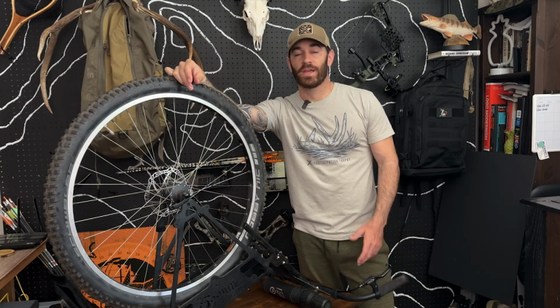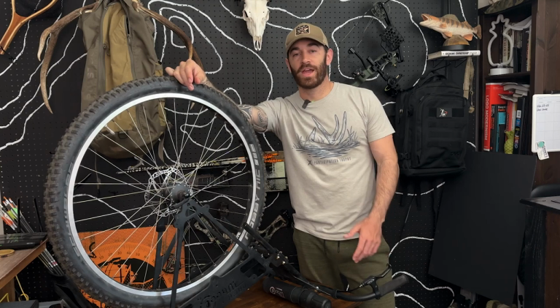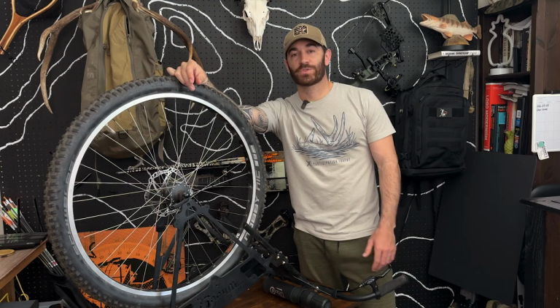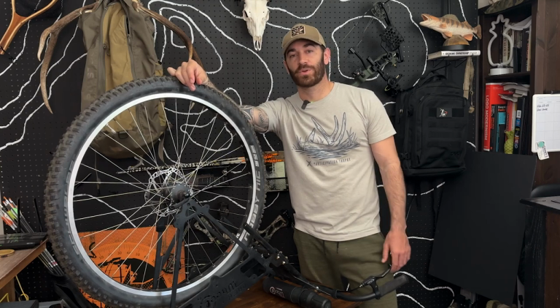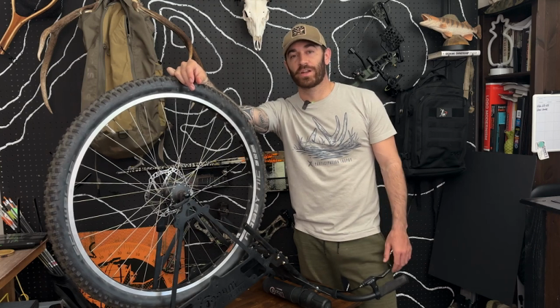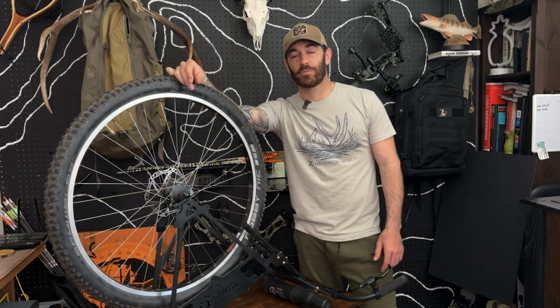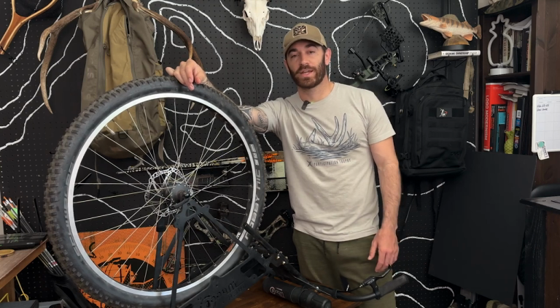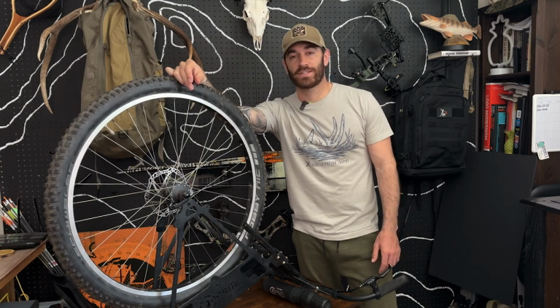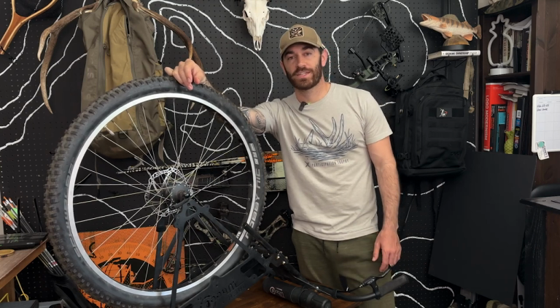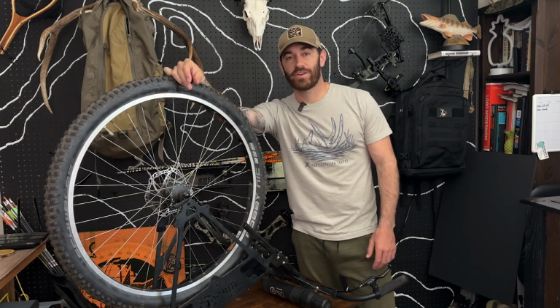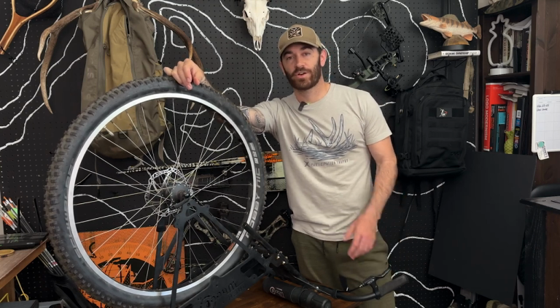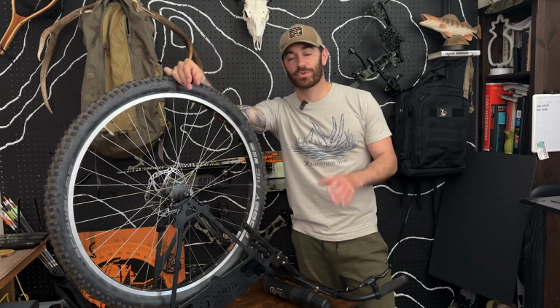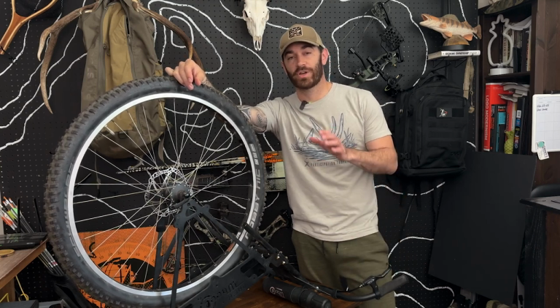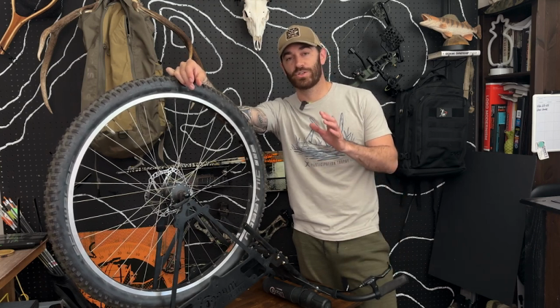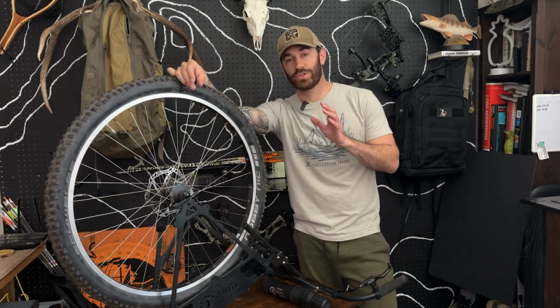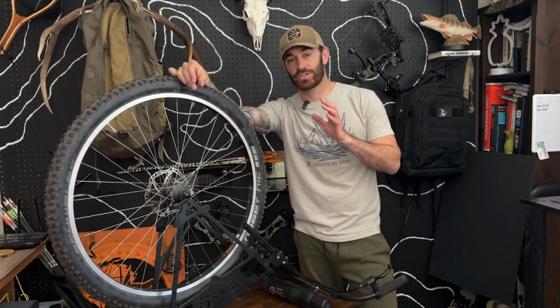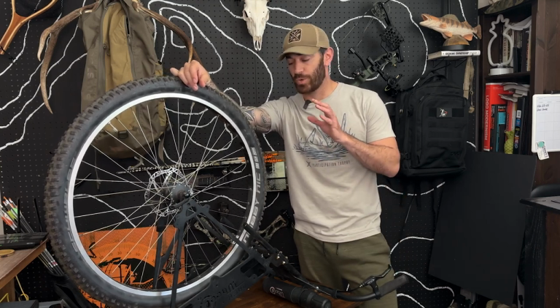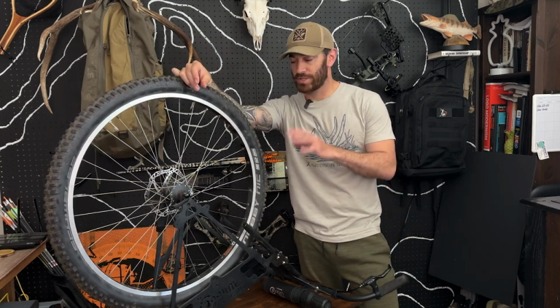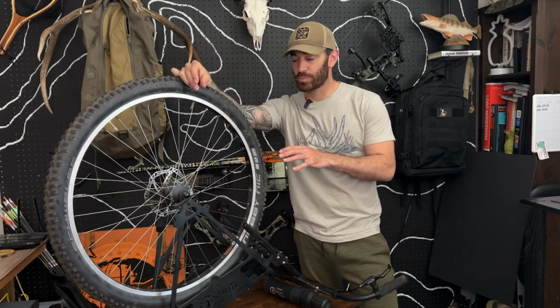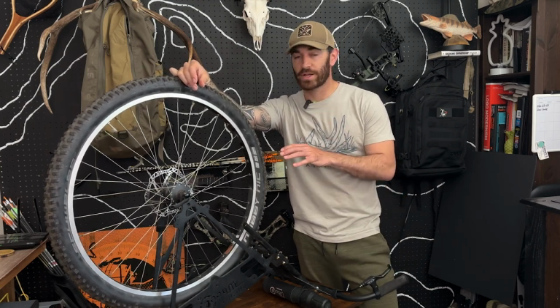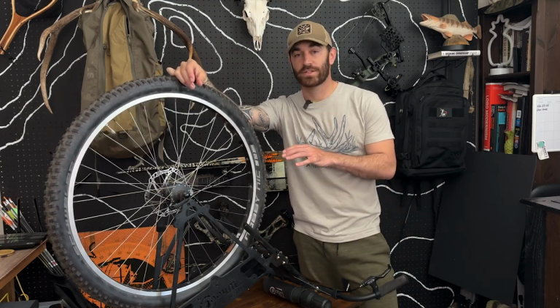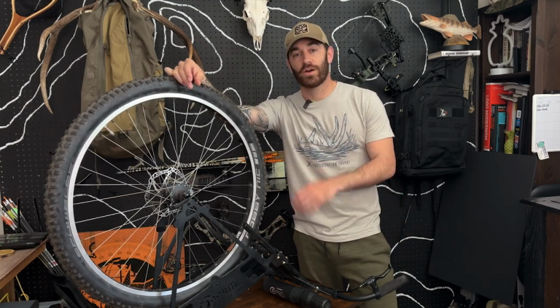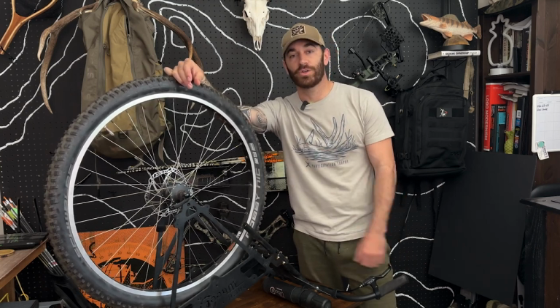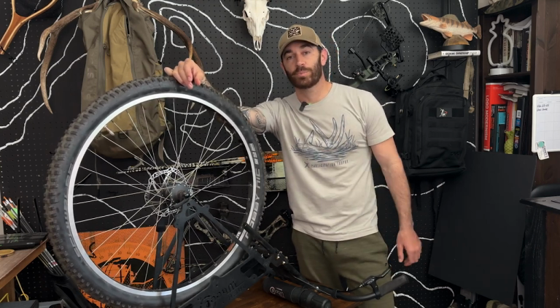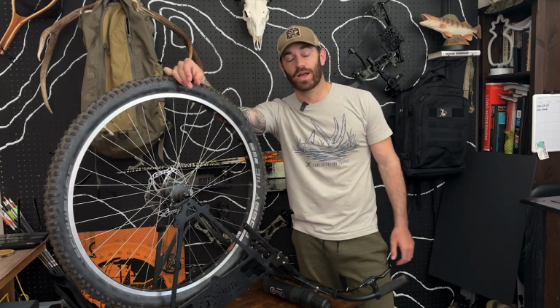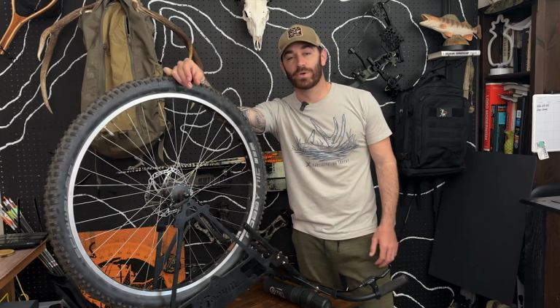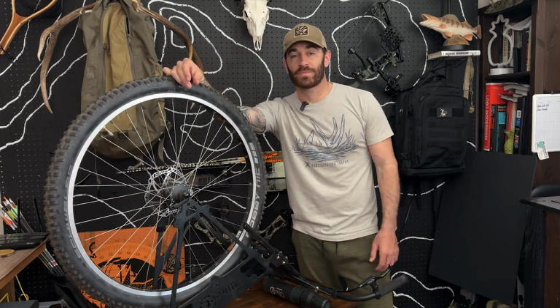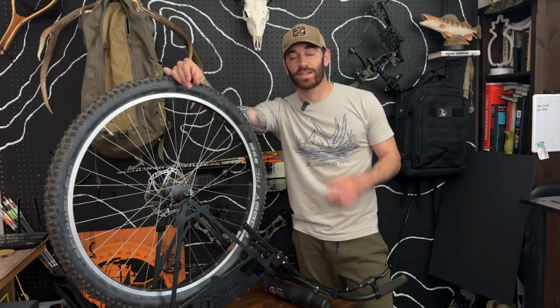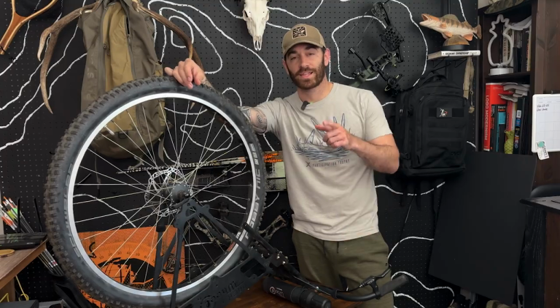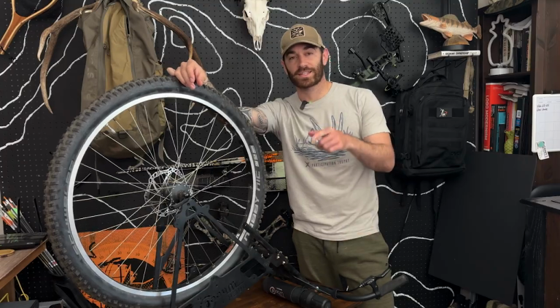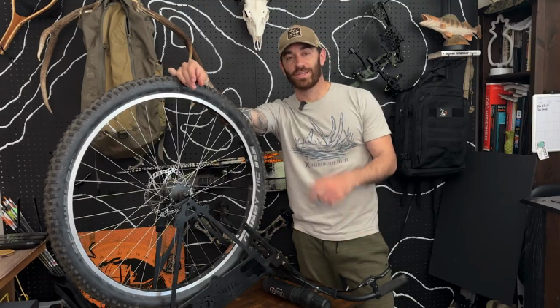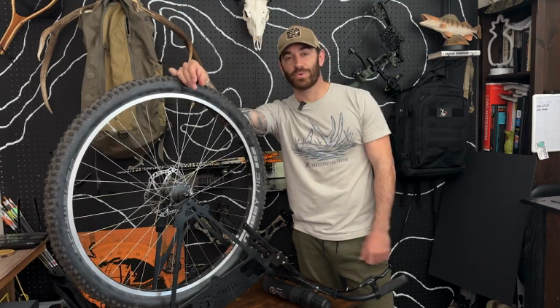Hey, what's going on everybody? In today's video, I'm going to show you how to adjust your disc brakes on your pack wheel. So let's get into it.